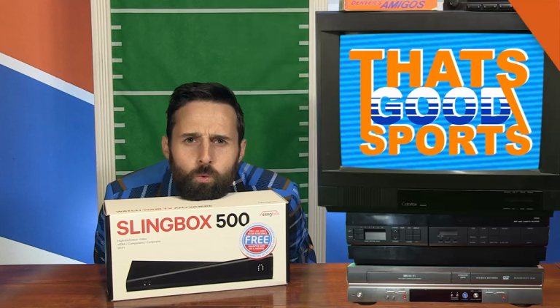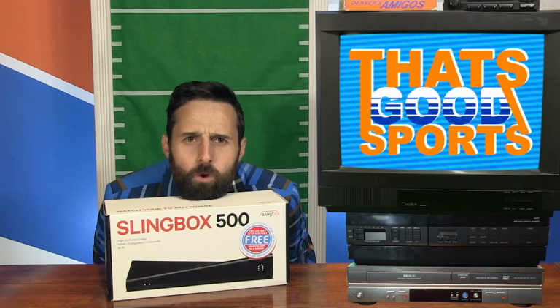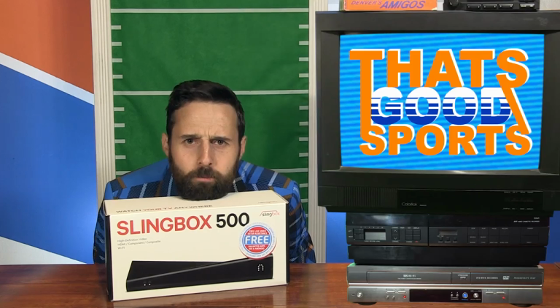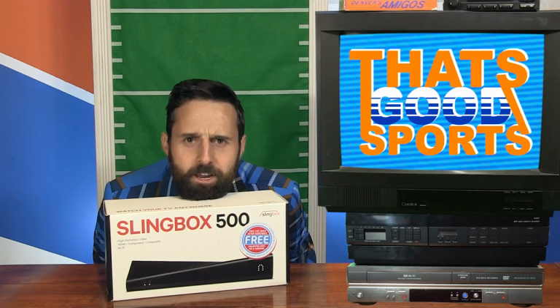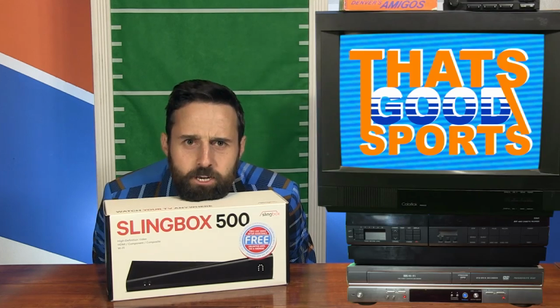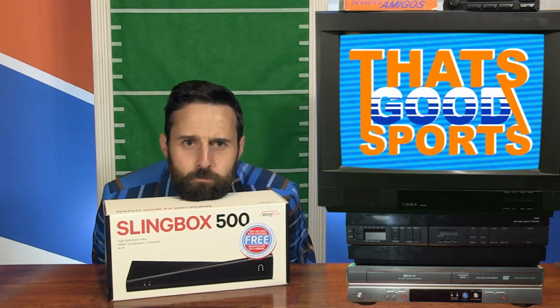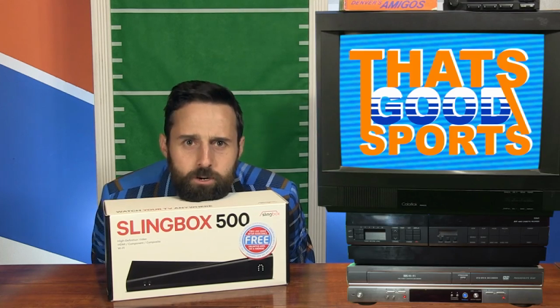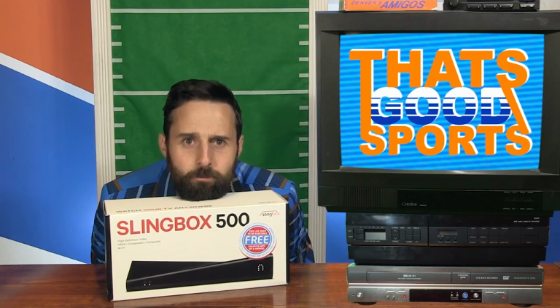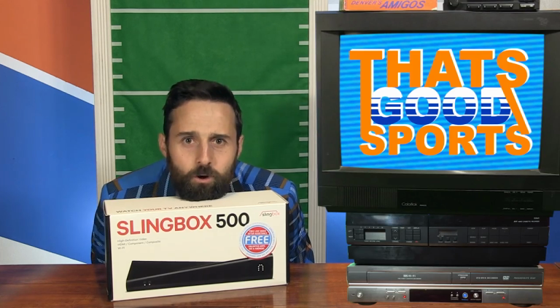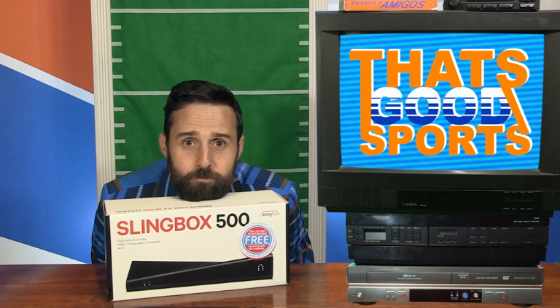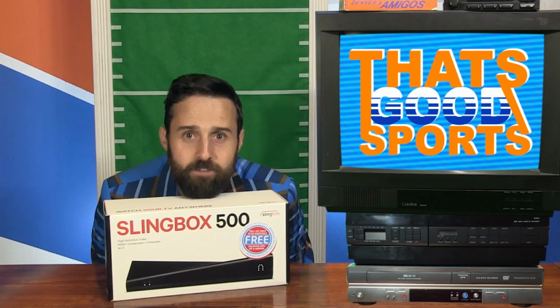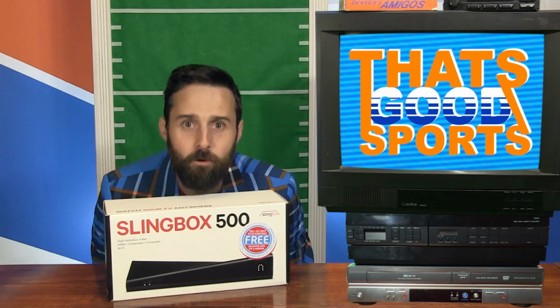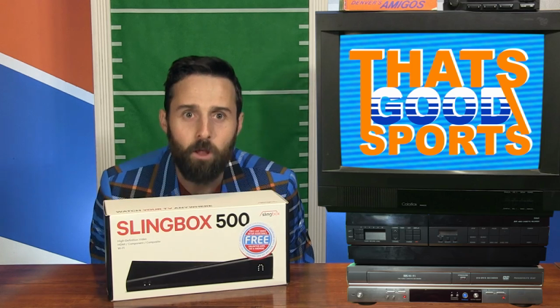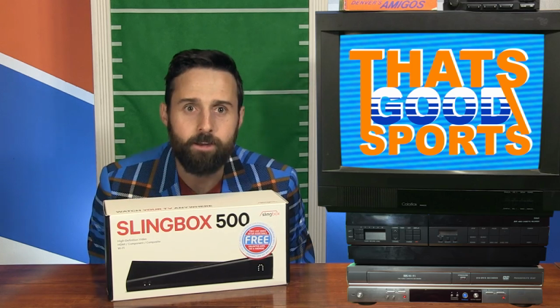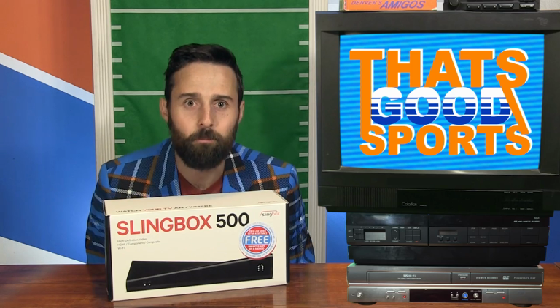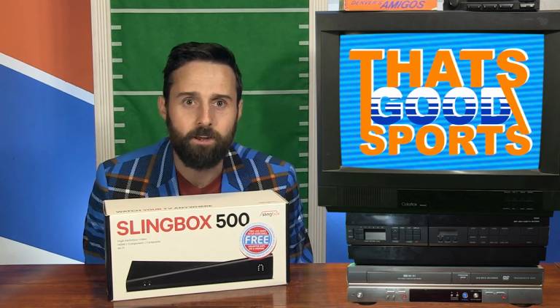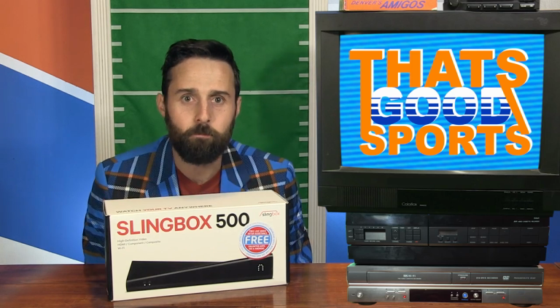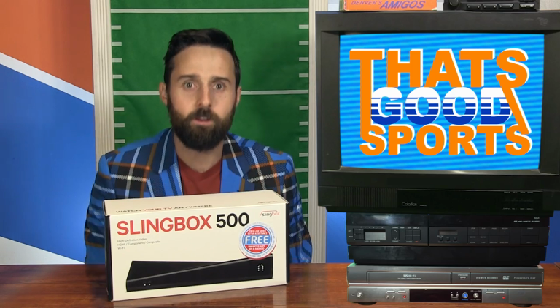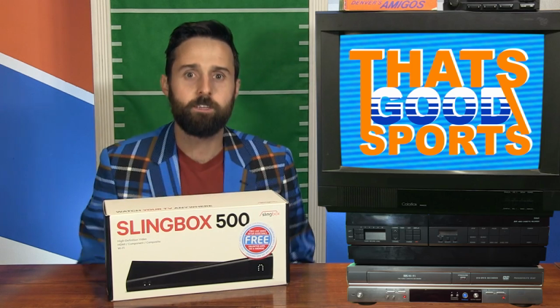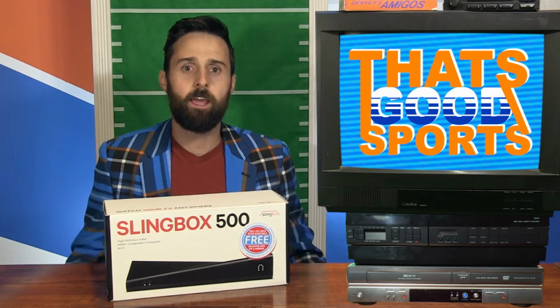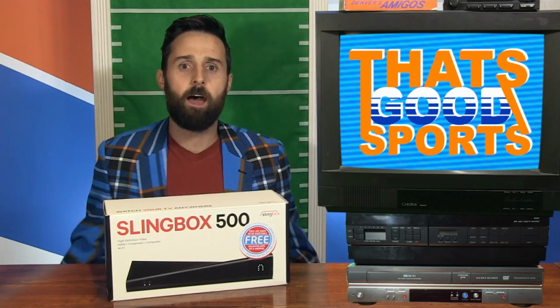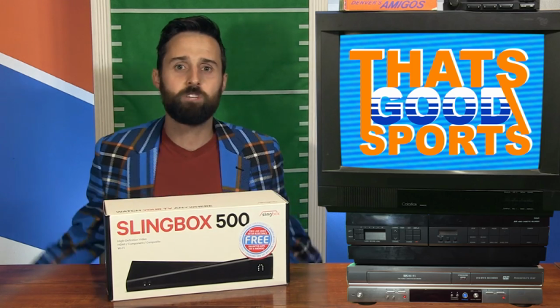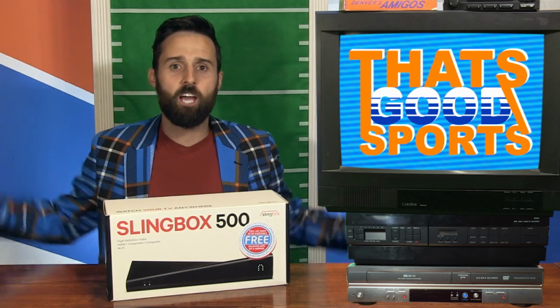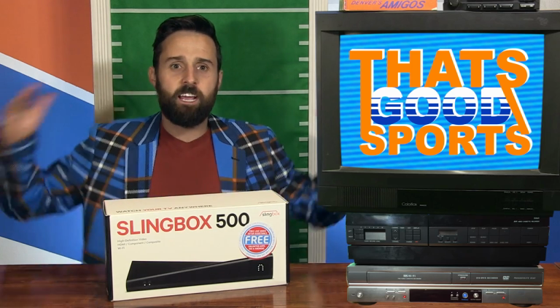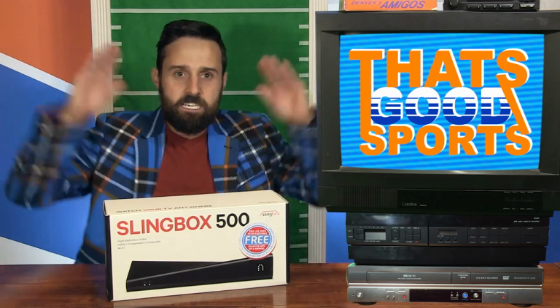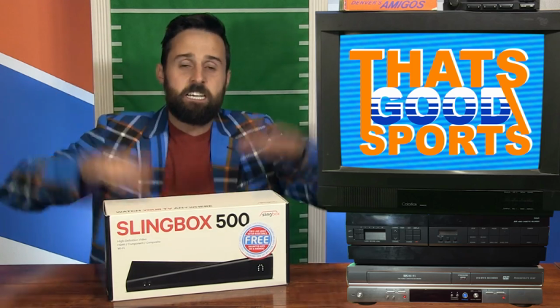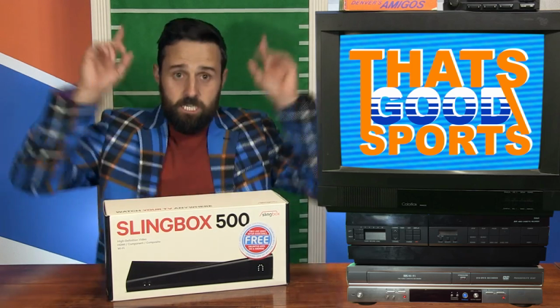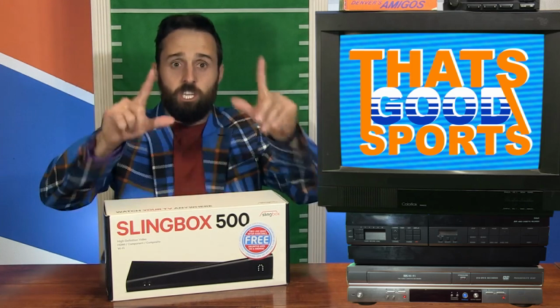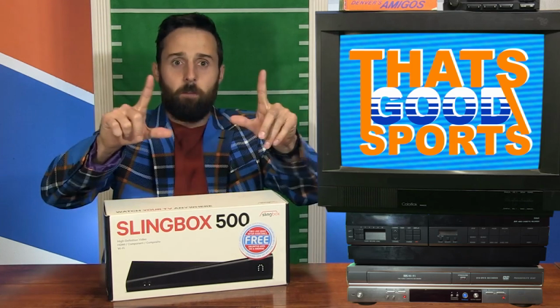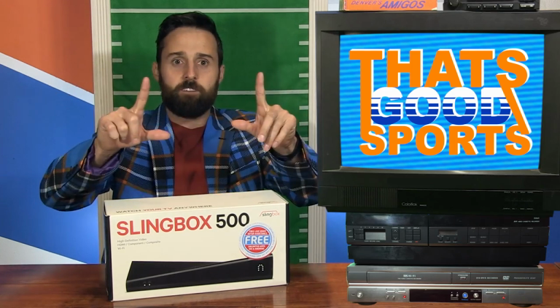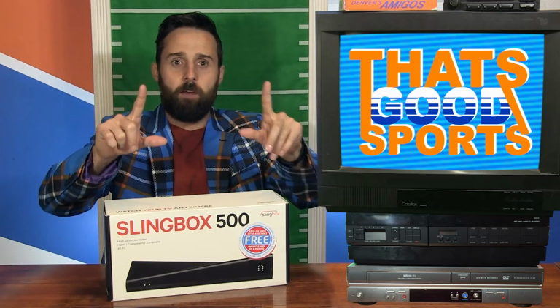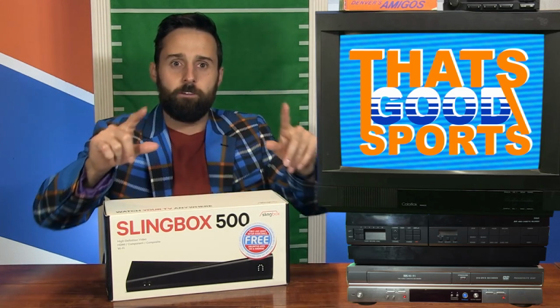Welcome to That's Good Sports. I'm the world's best football anchor Brandon Pernan. Today I'm talking Slingbox 500.